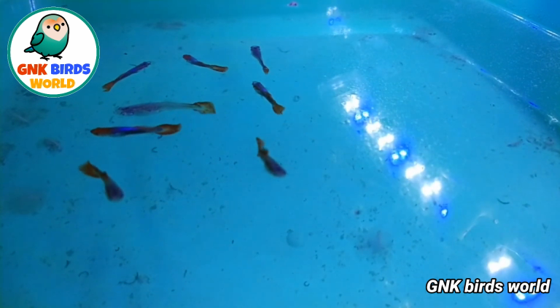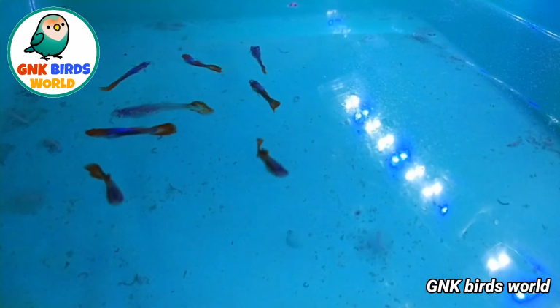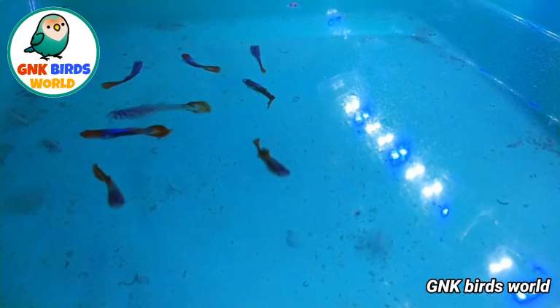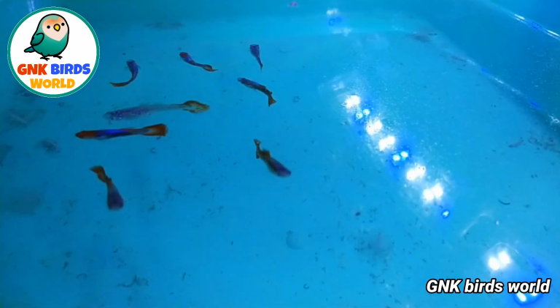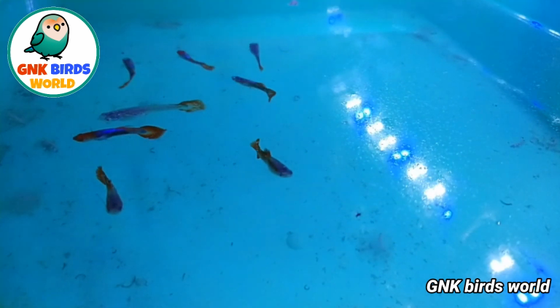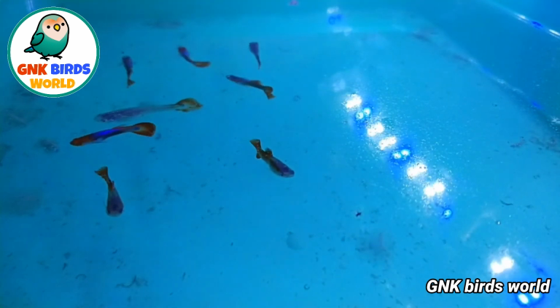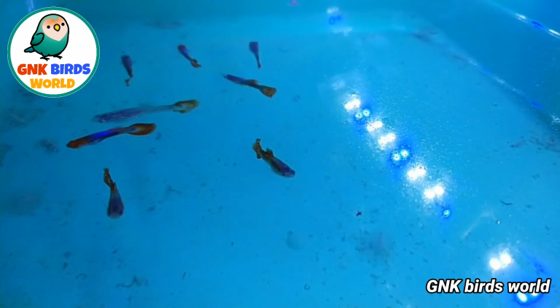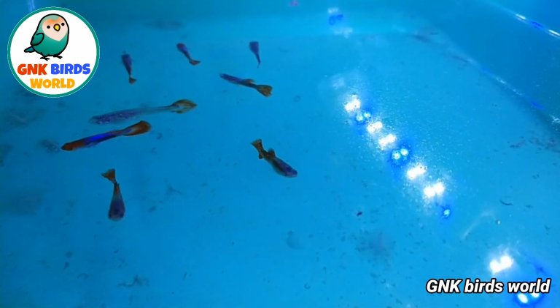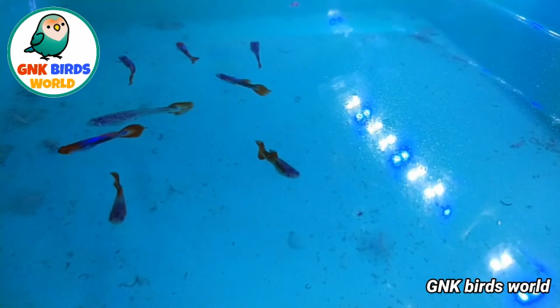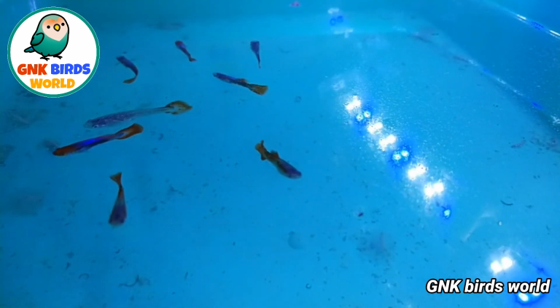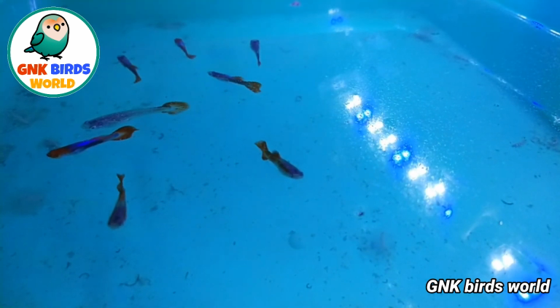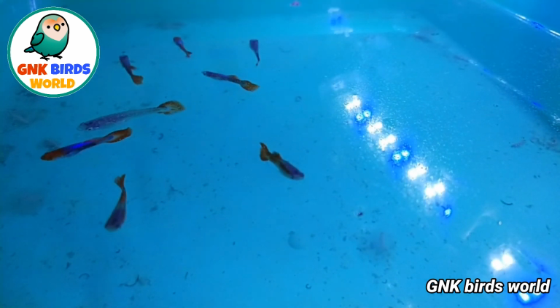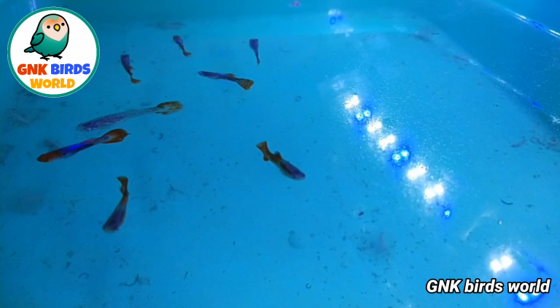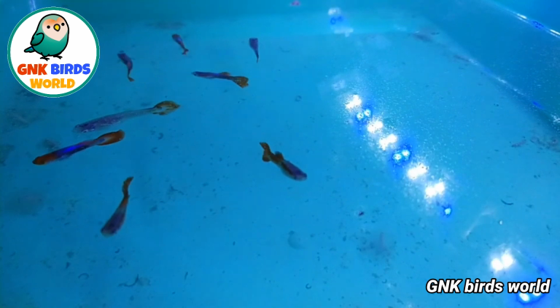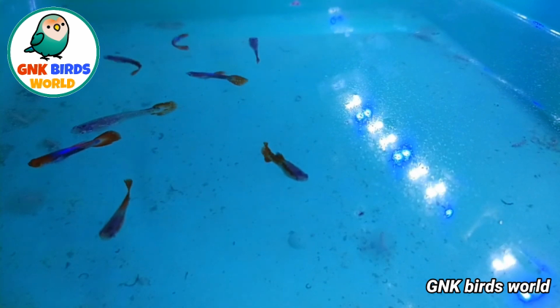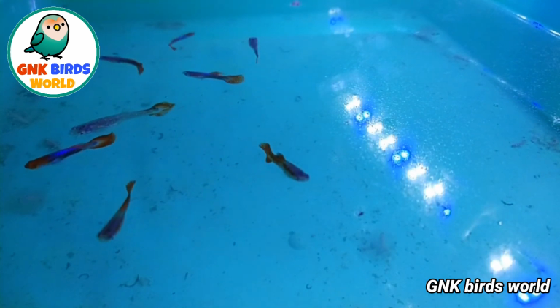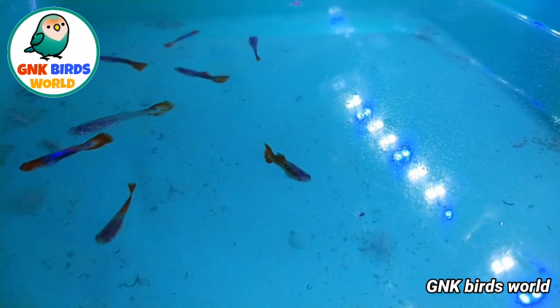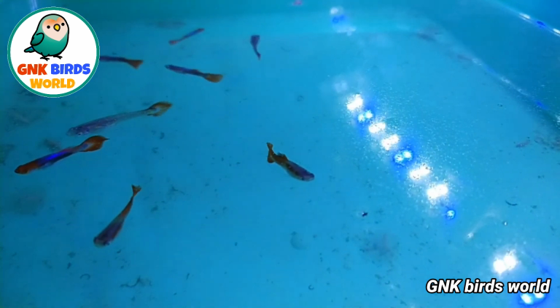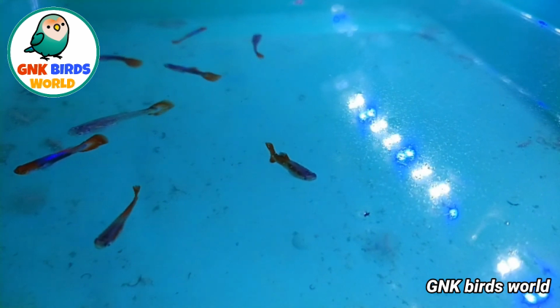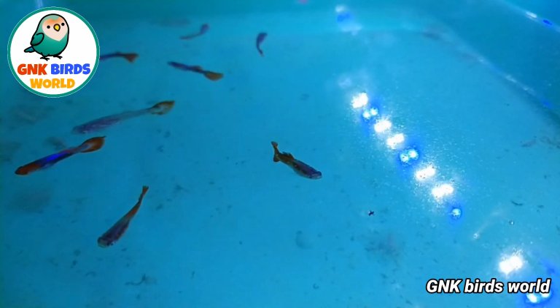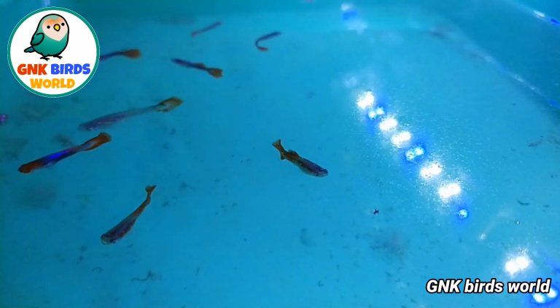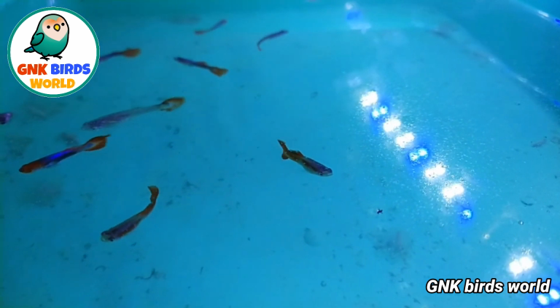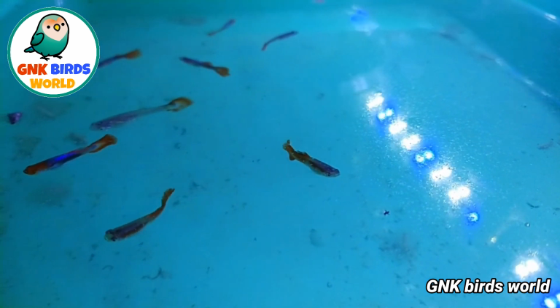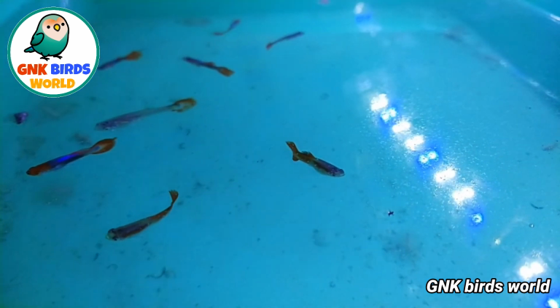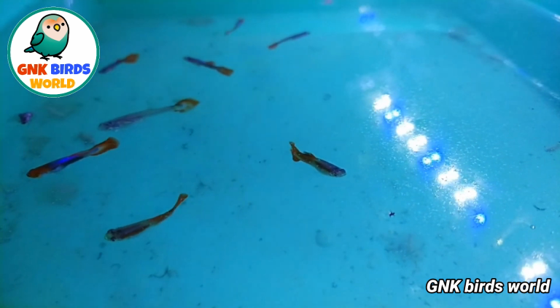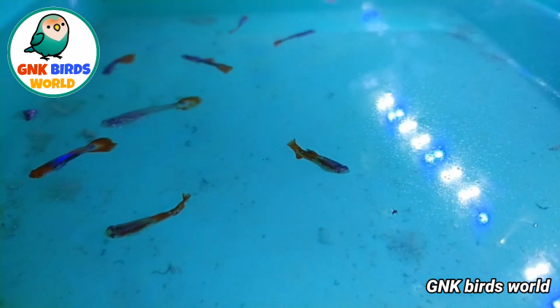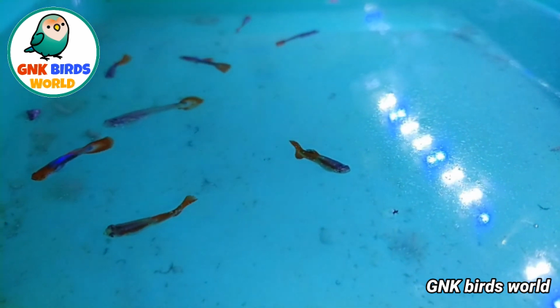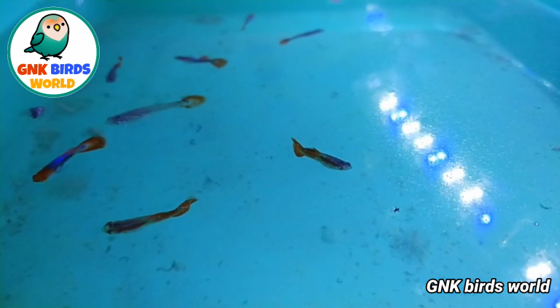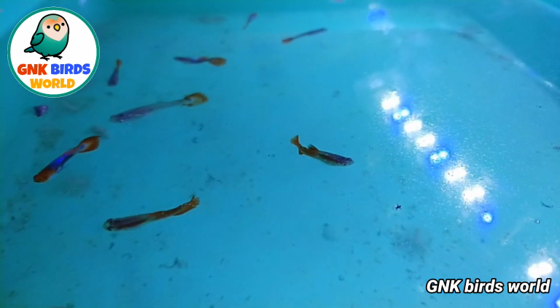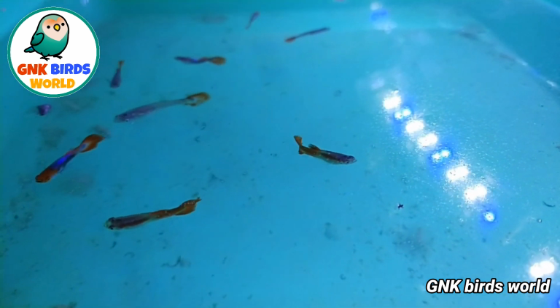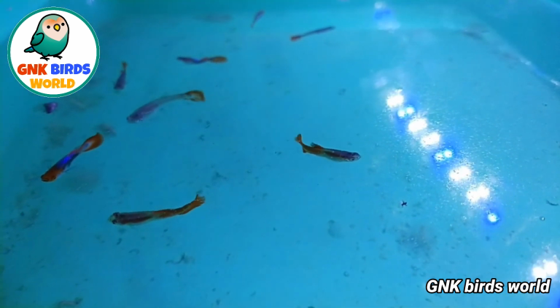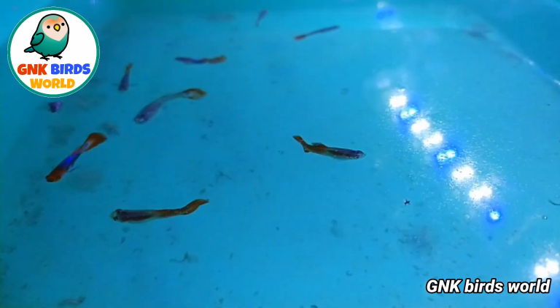In this Guppies Farm there is a variety of breeding. We will get breeding food. This is a variety of sales.